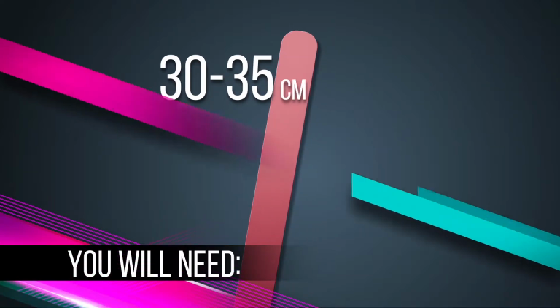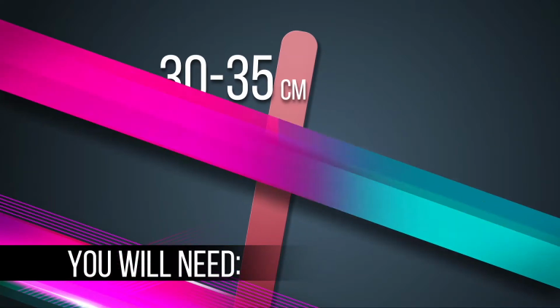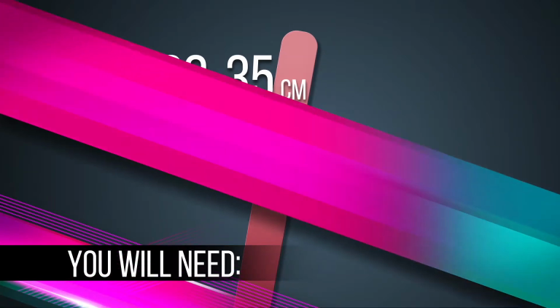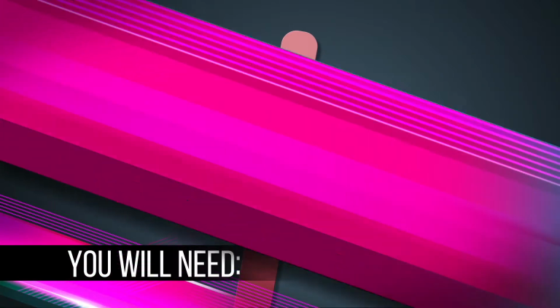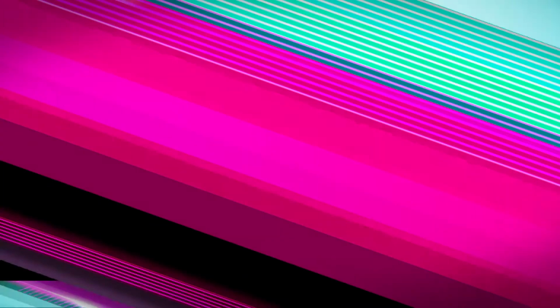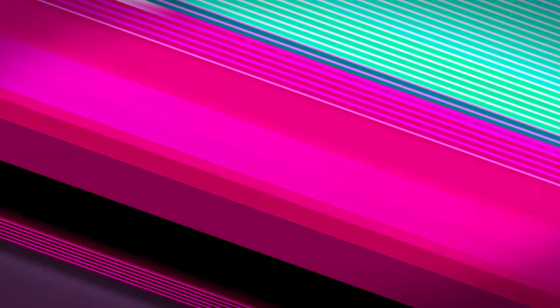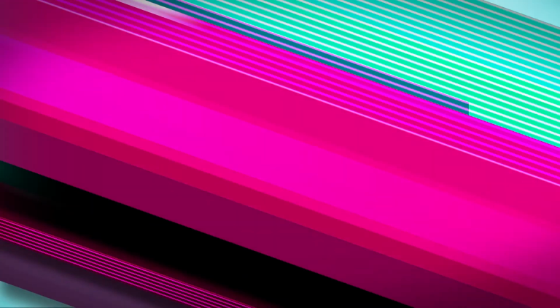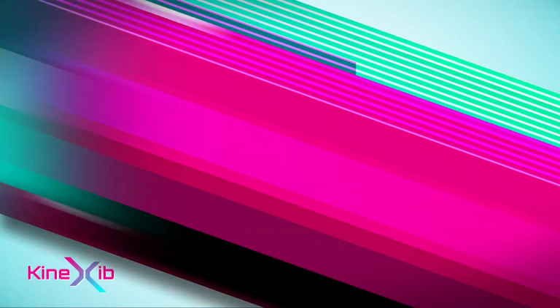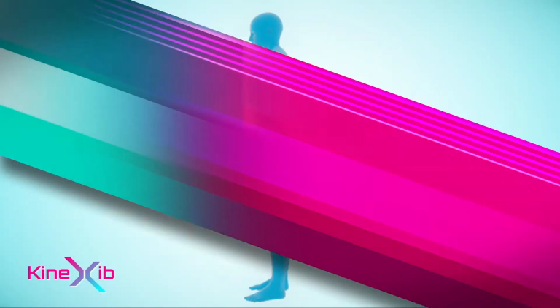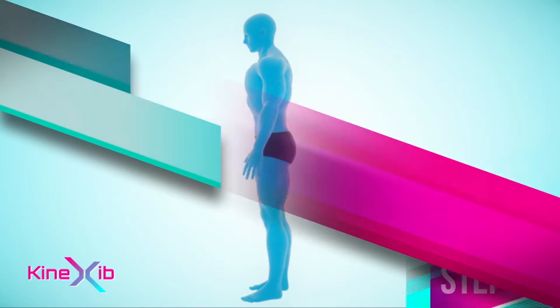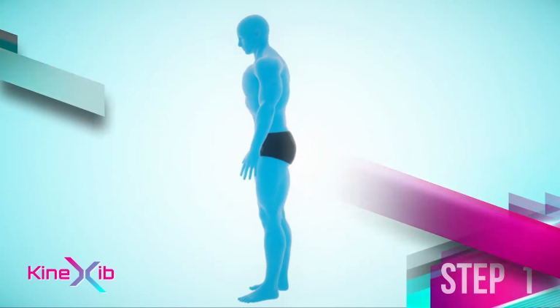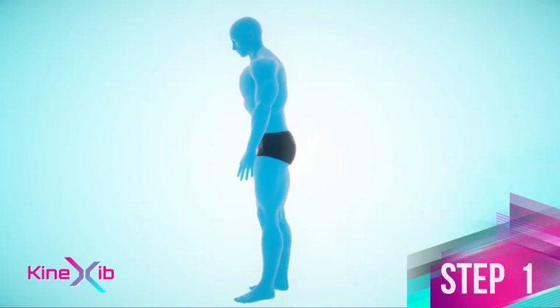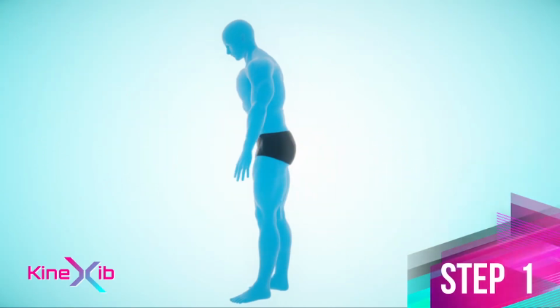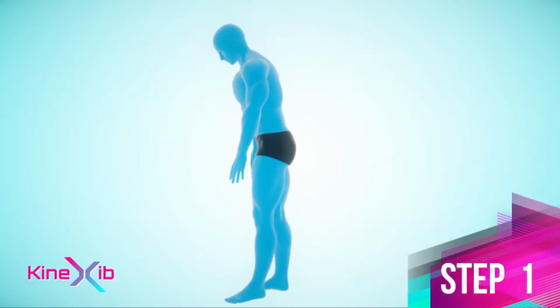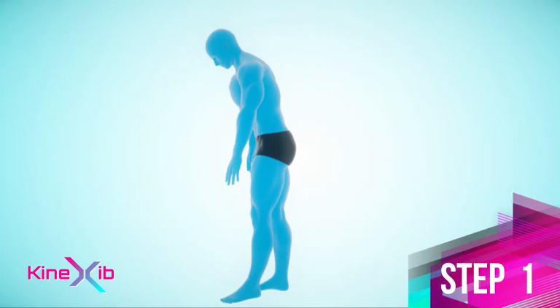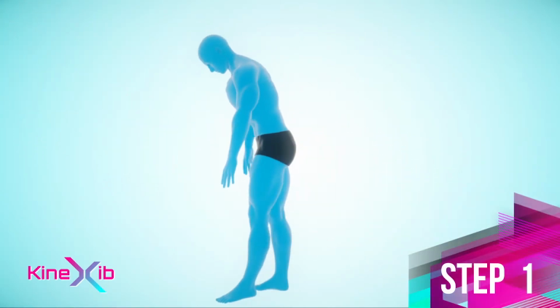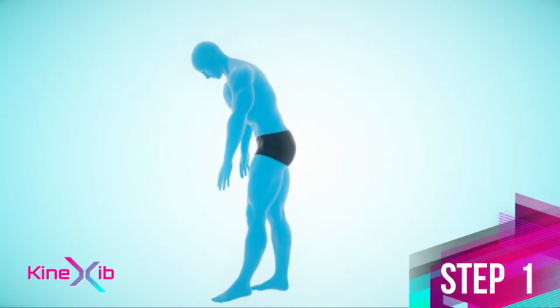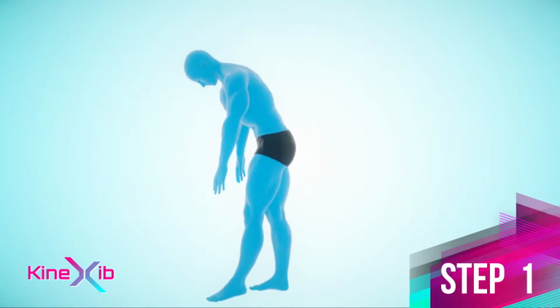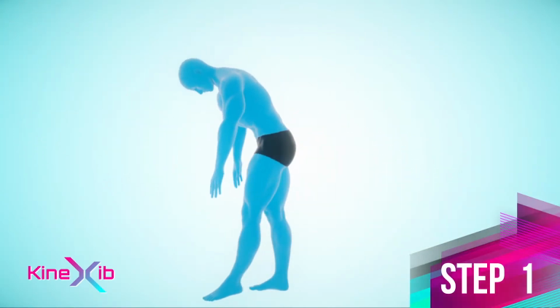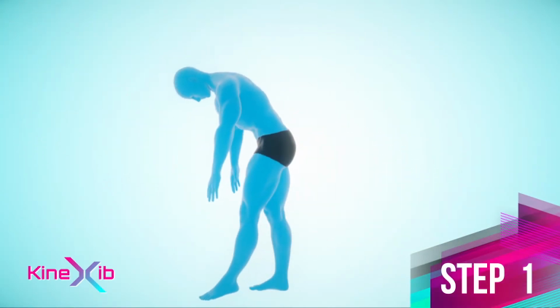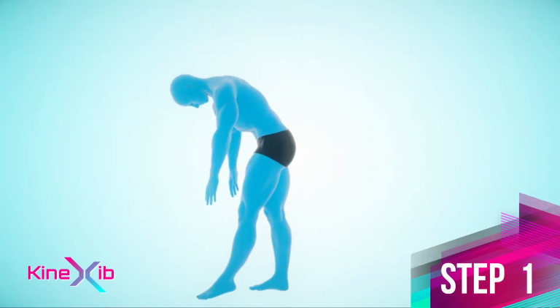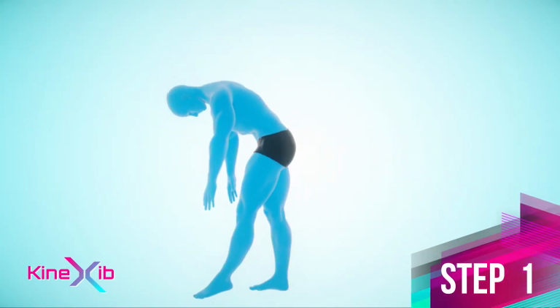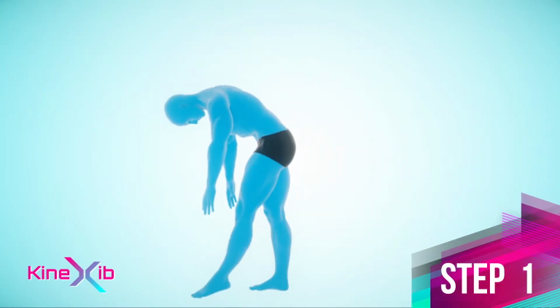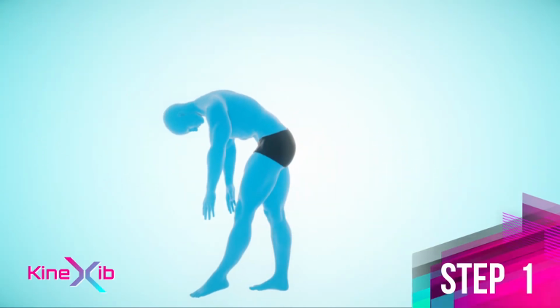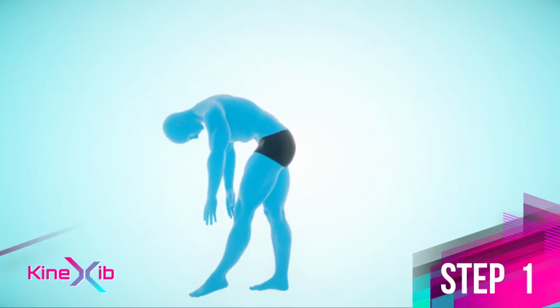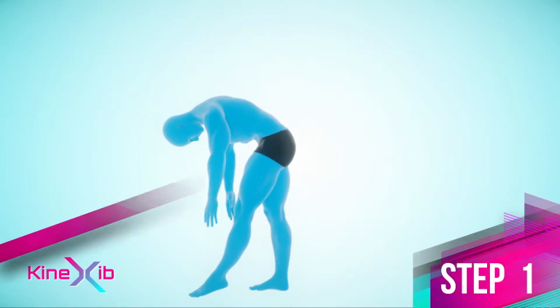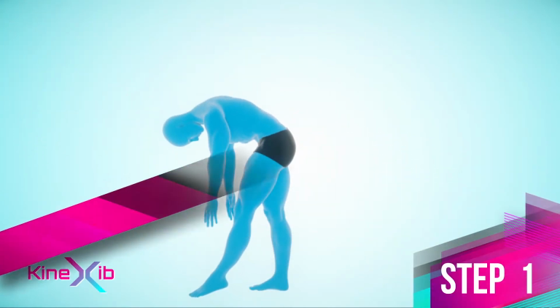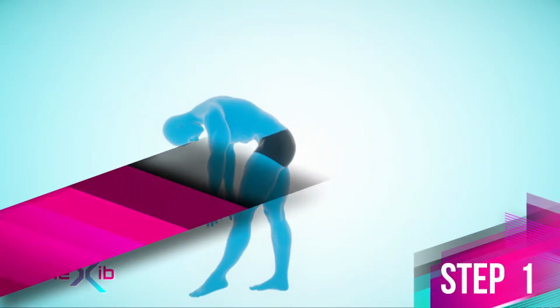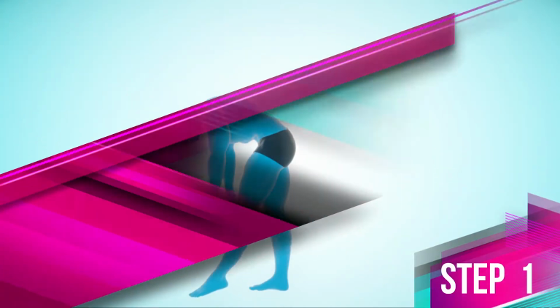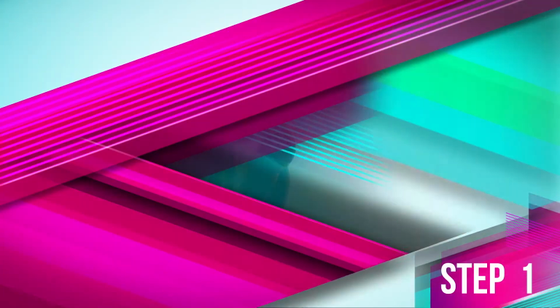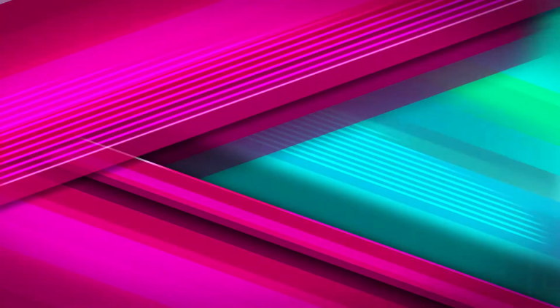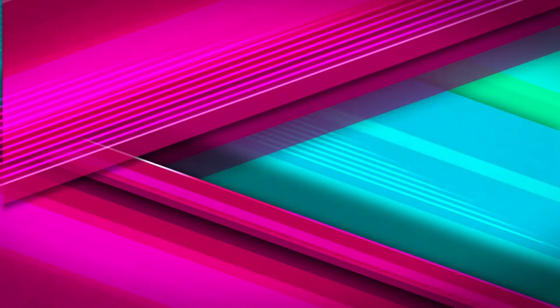Step 1. In a standing position, bend at the waist and put your foot forward. Step 2.